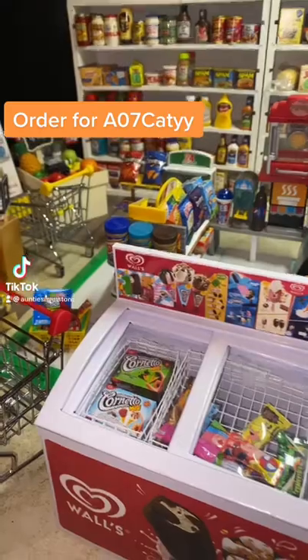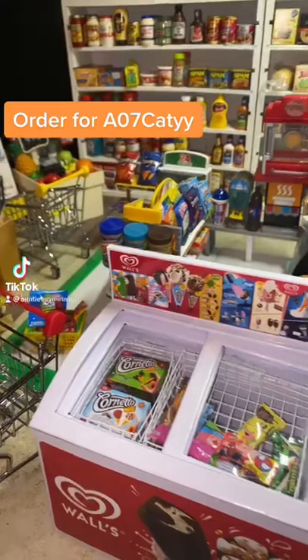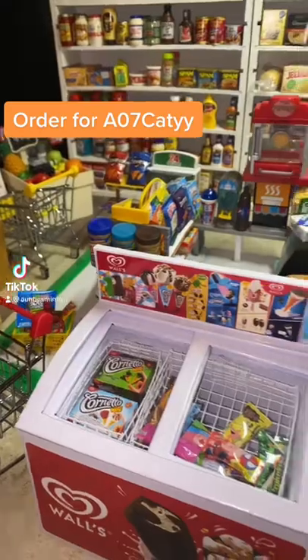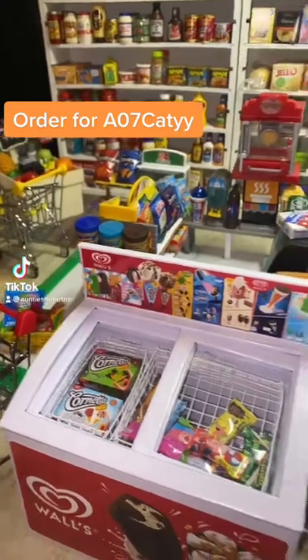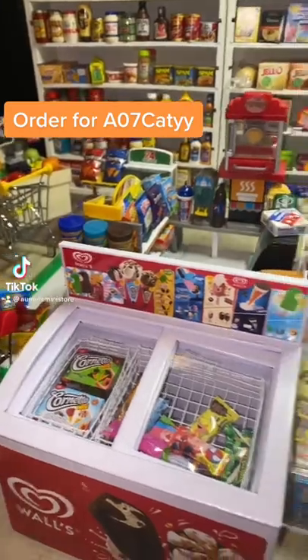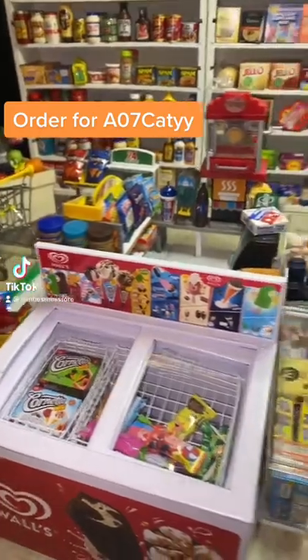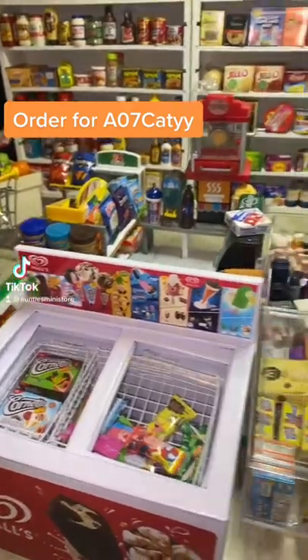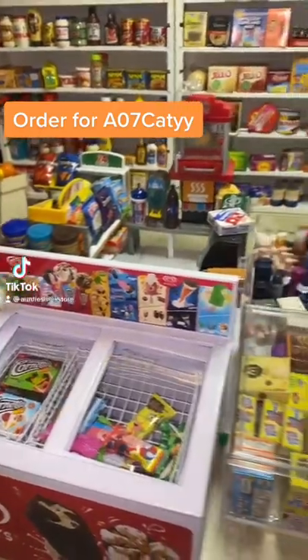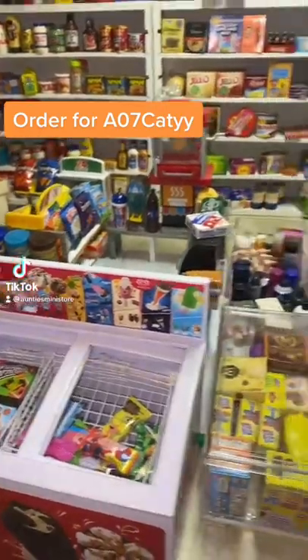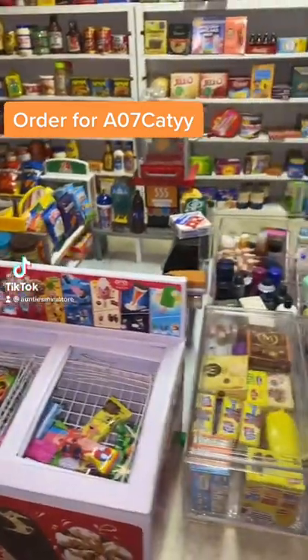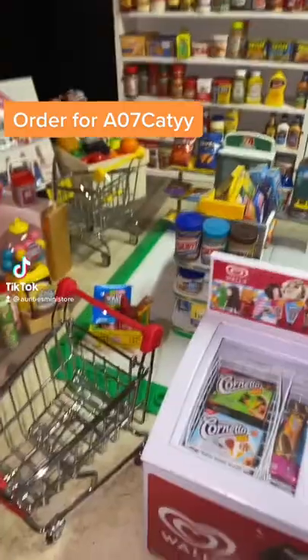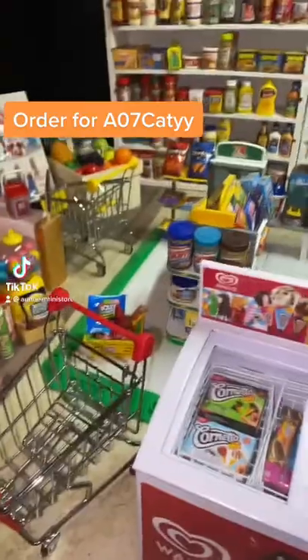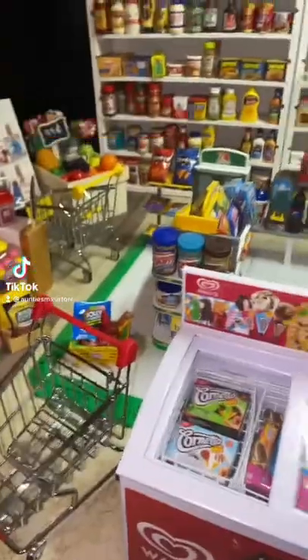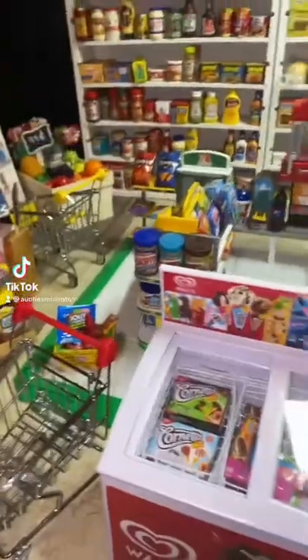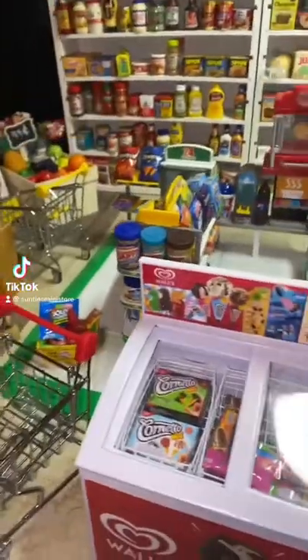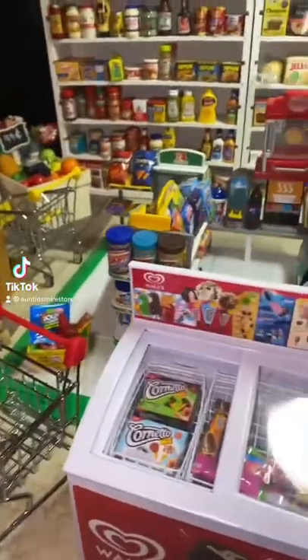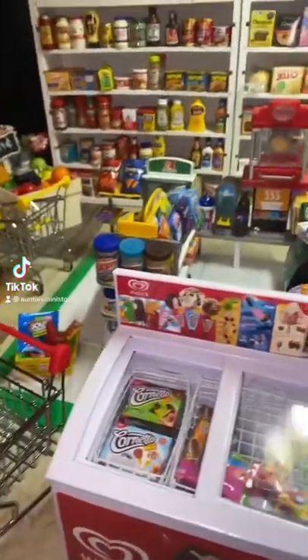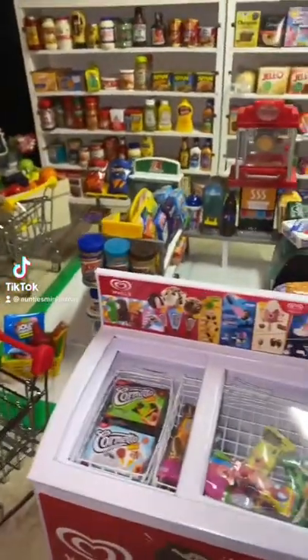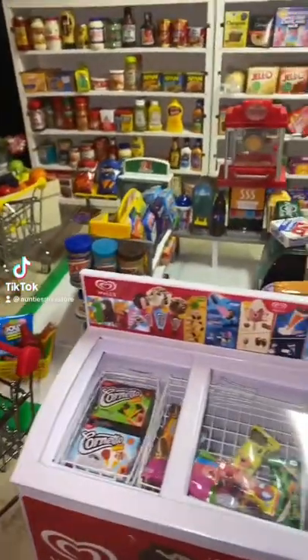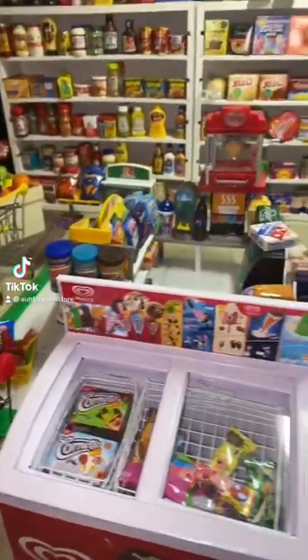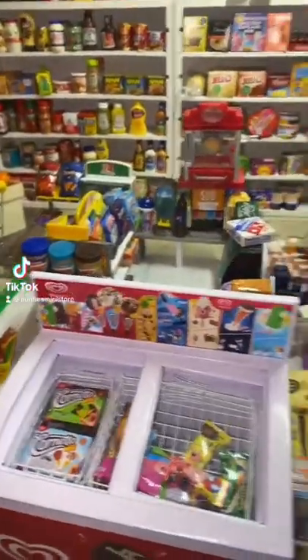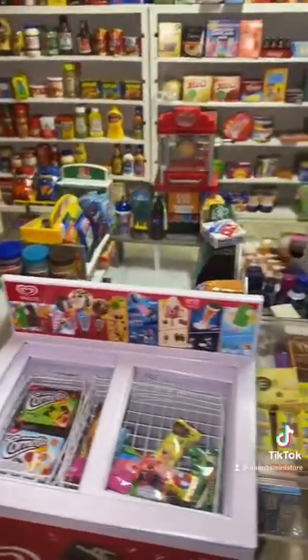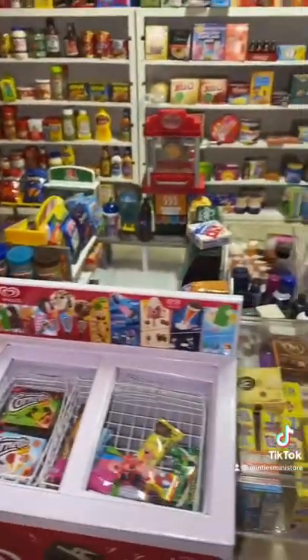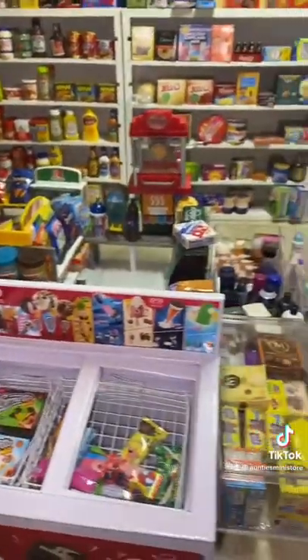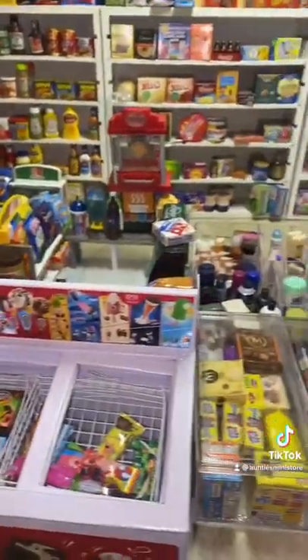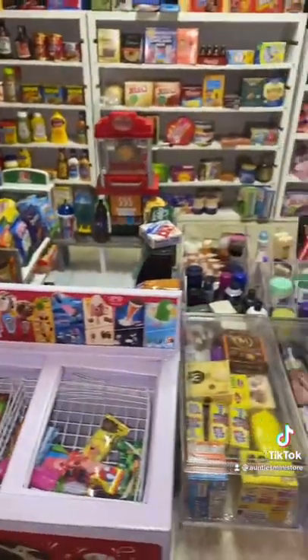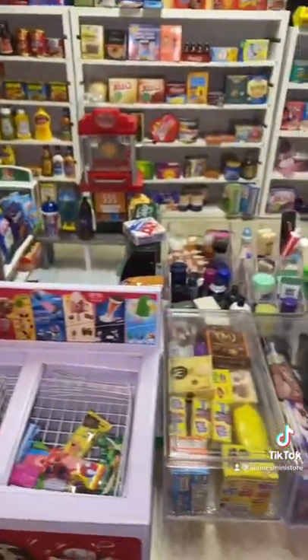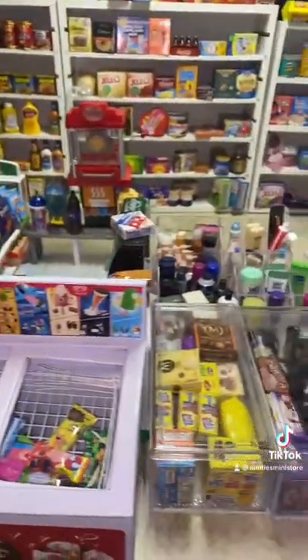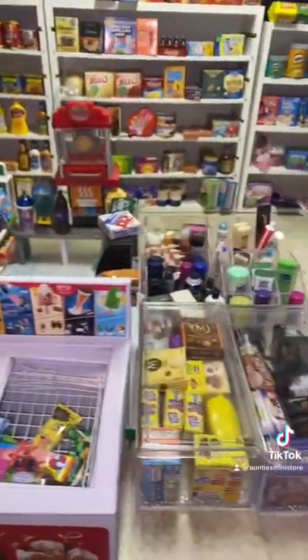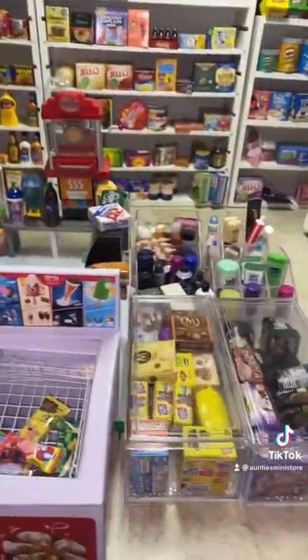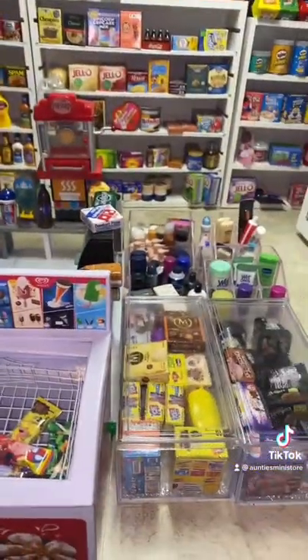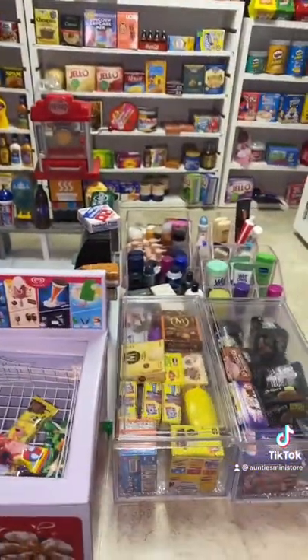We have a new order. This time it's an all orange order. Let's get started.